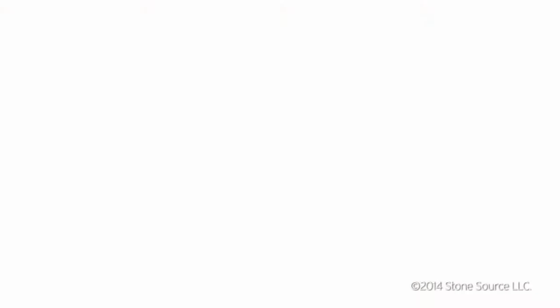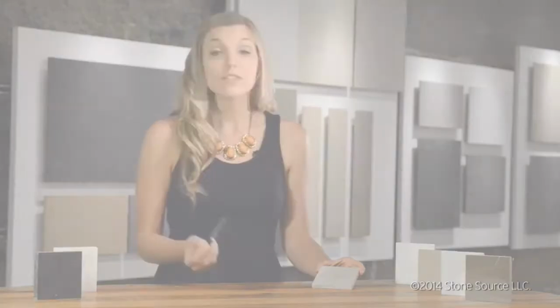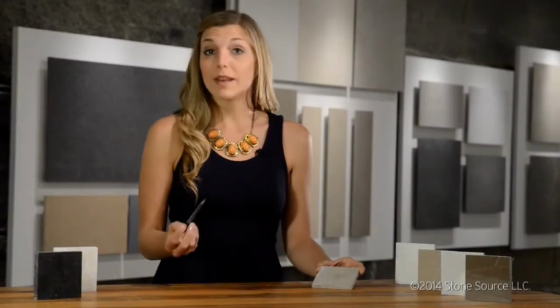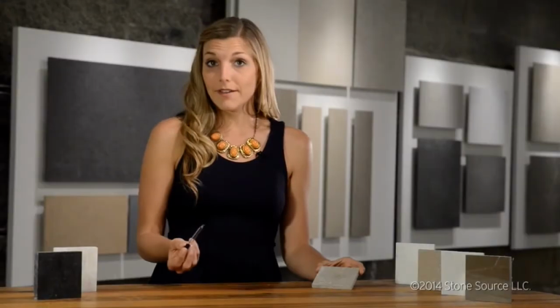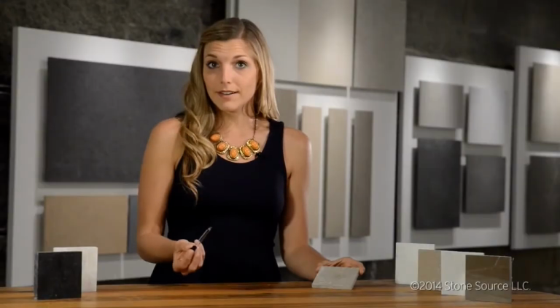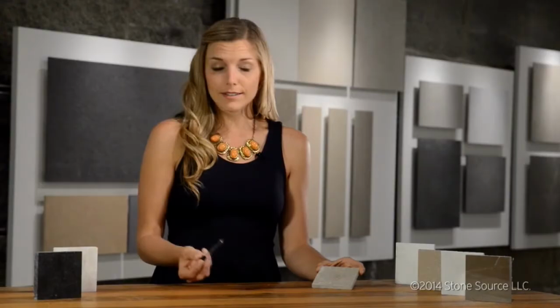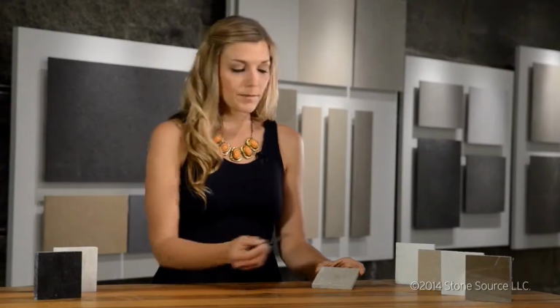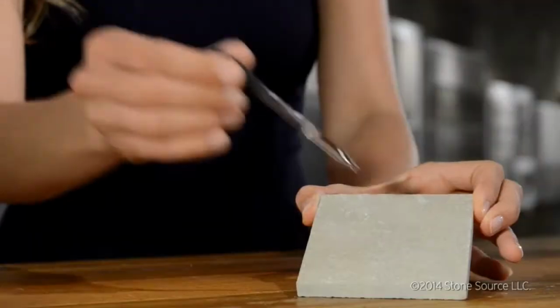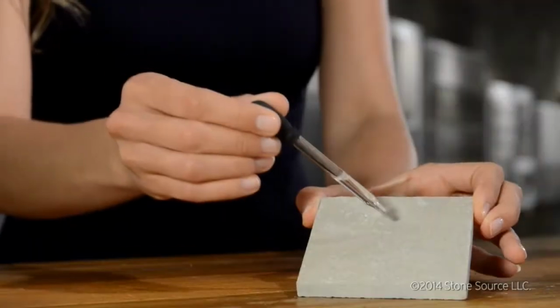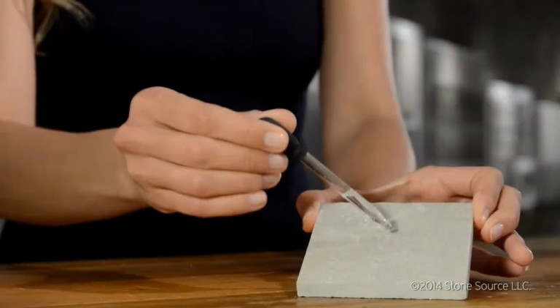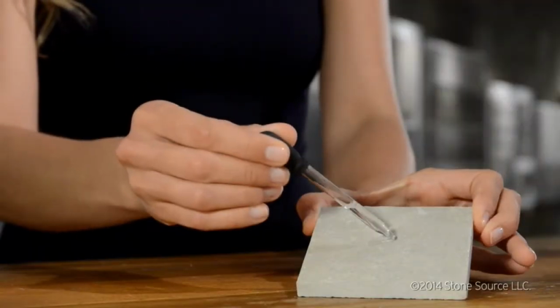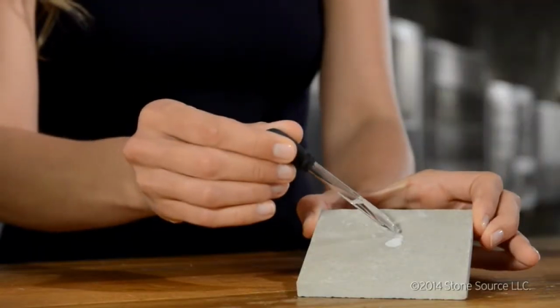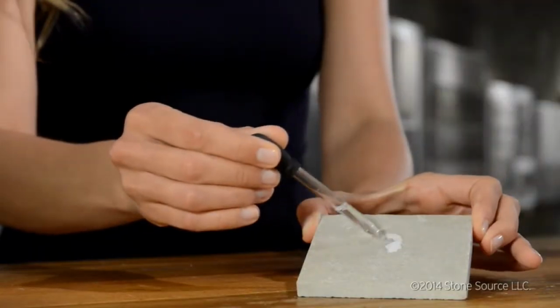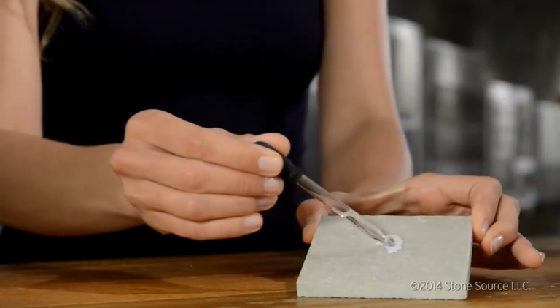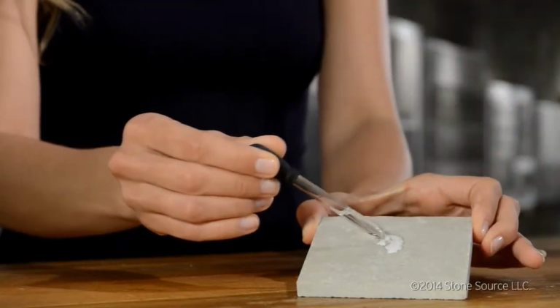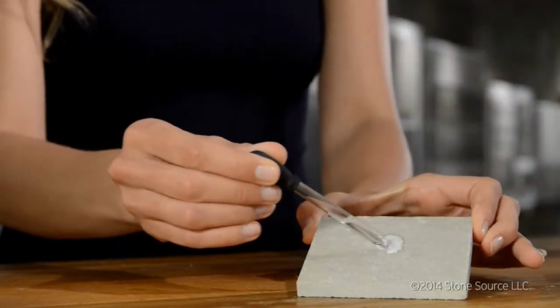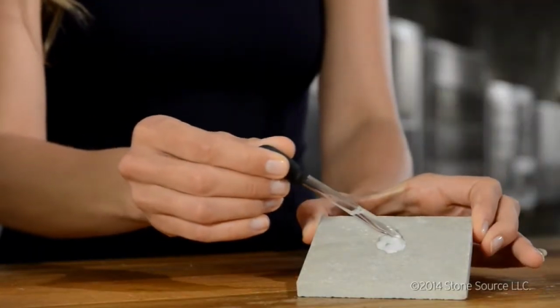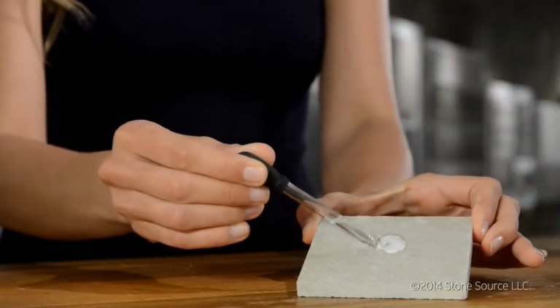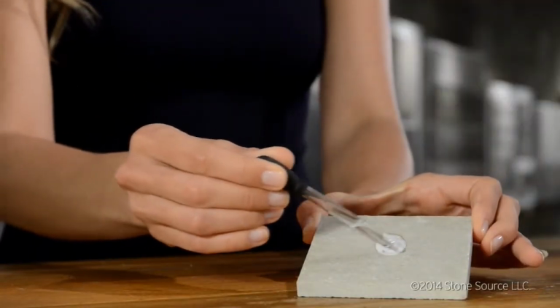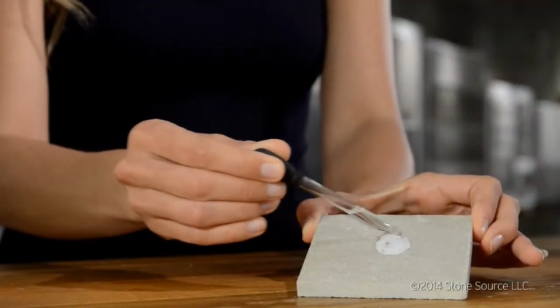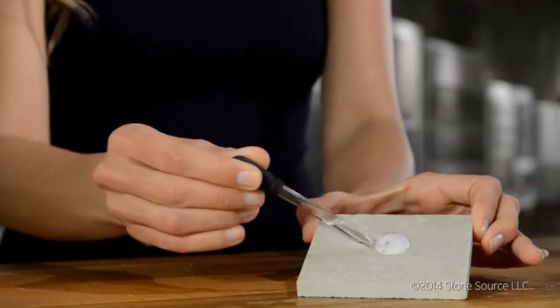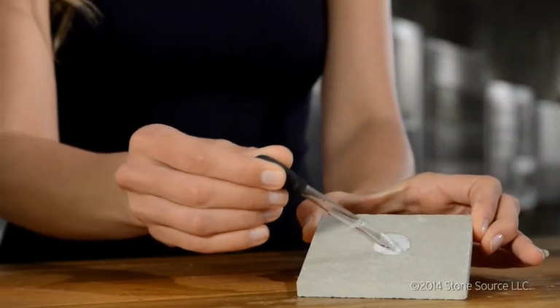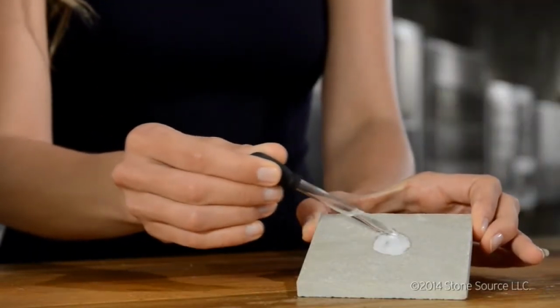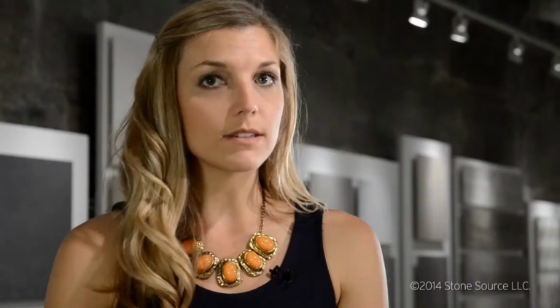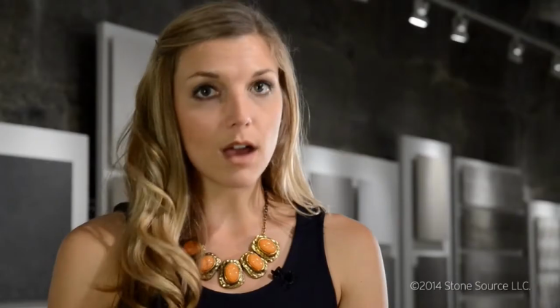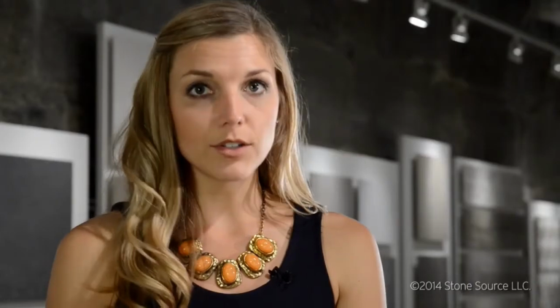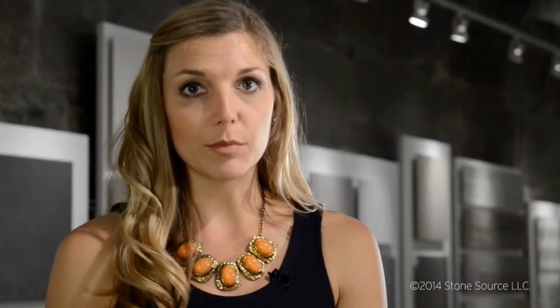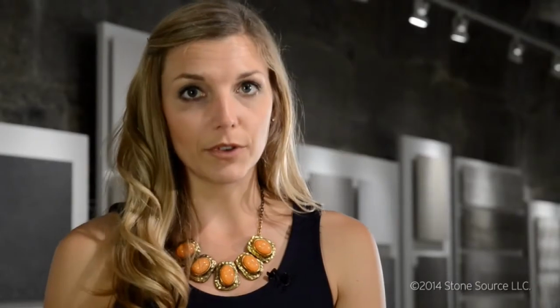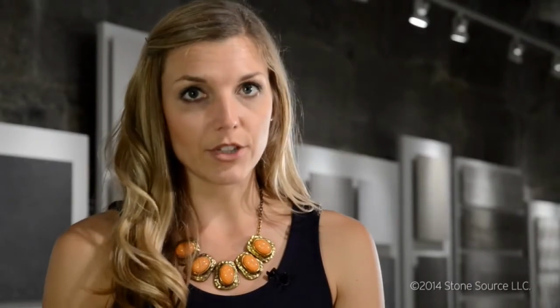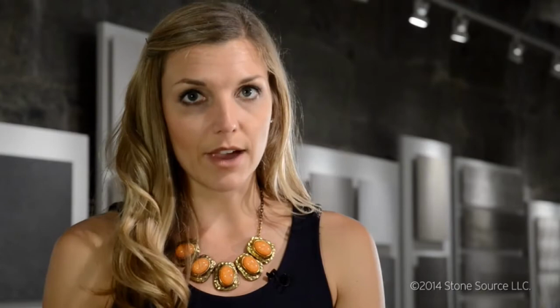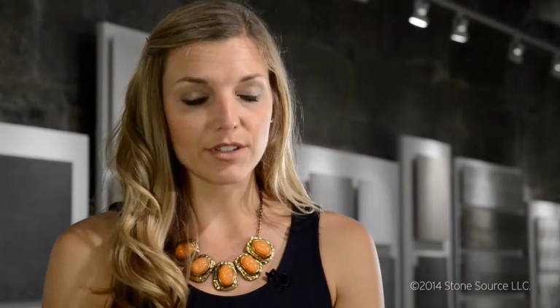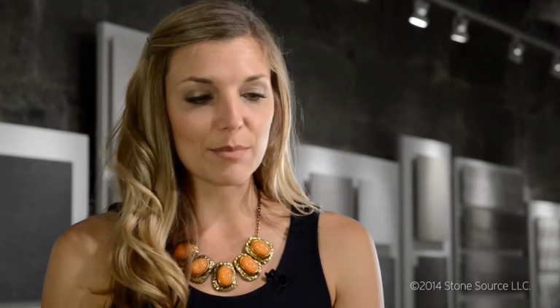So what I have here is limestone. You can see that this reacts to acid. Limestone is not suitable for kitchen countertops.